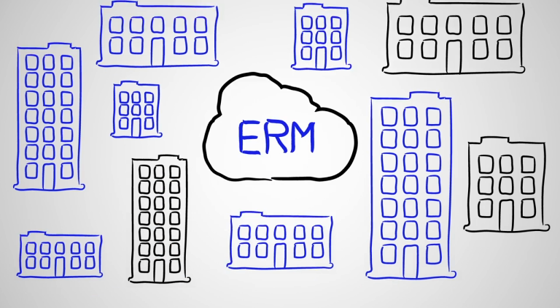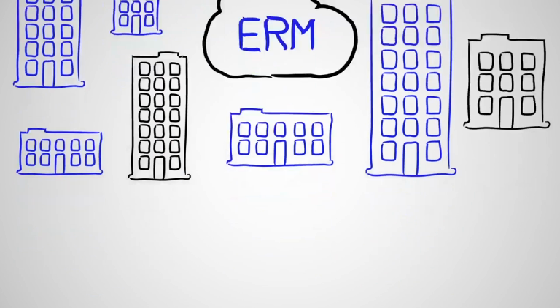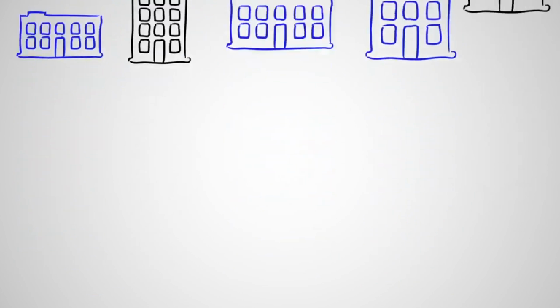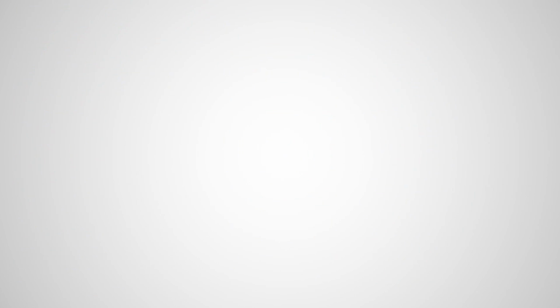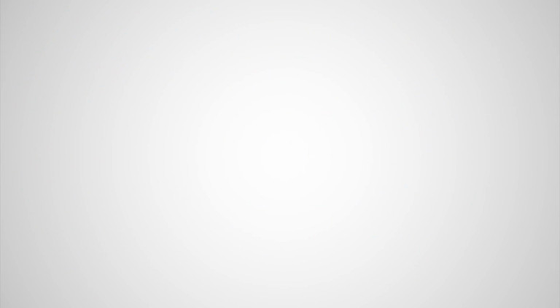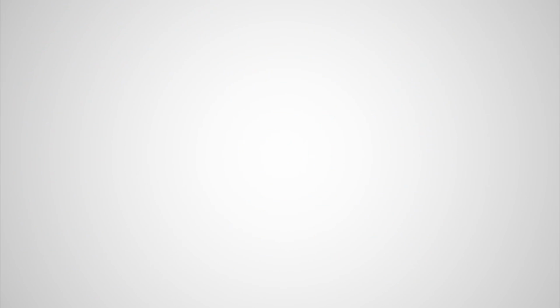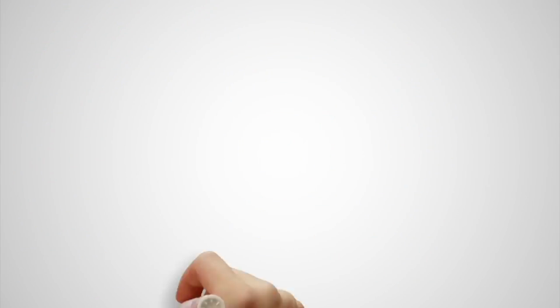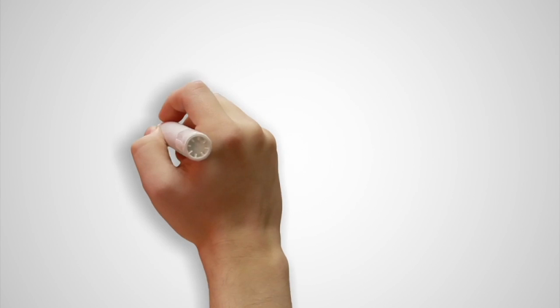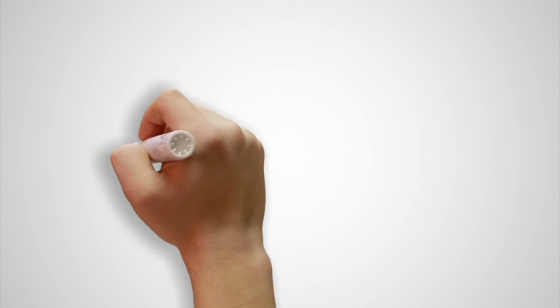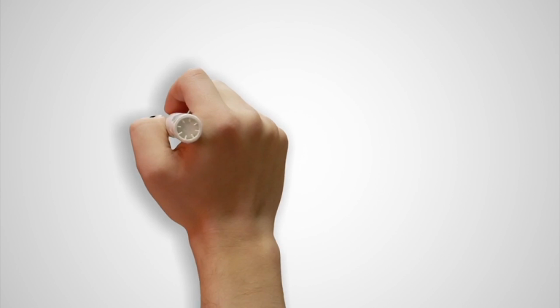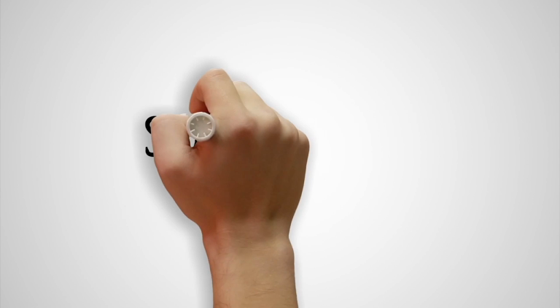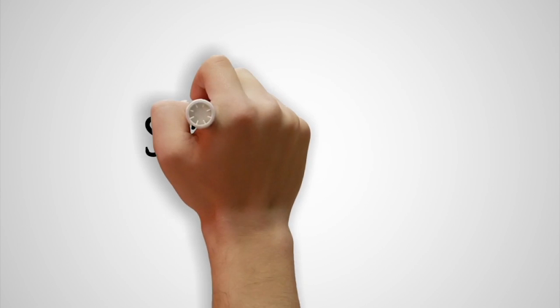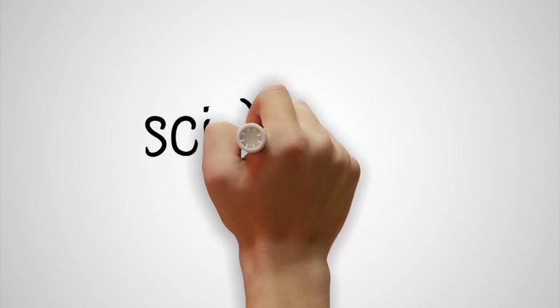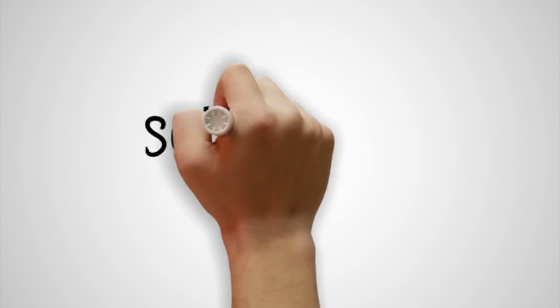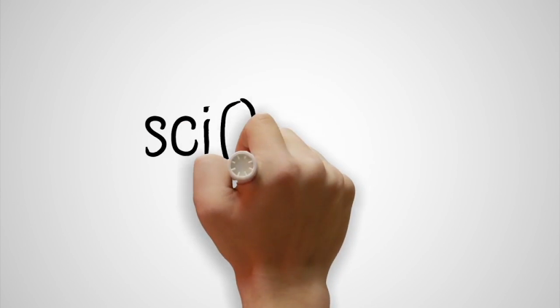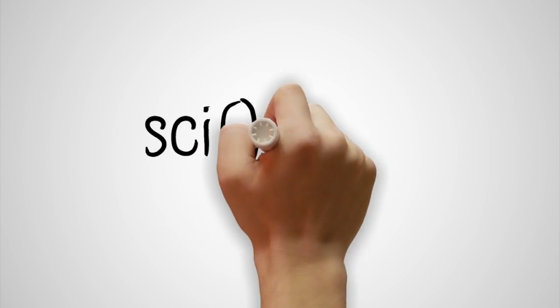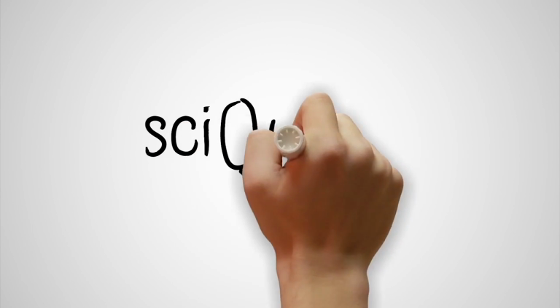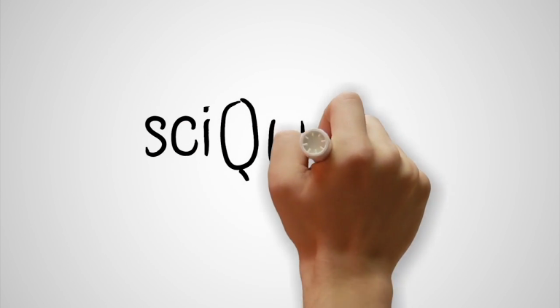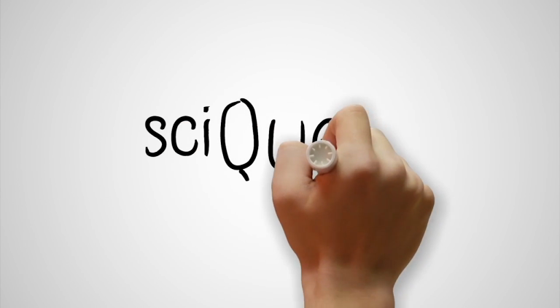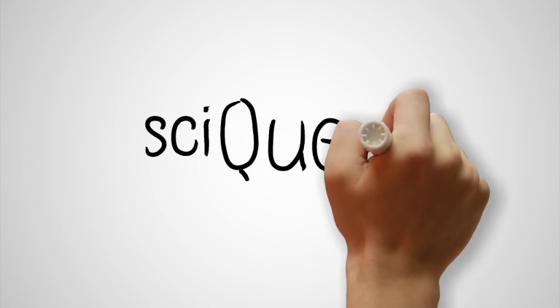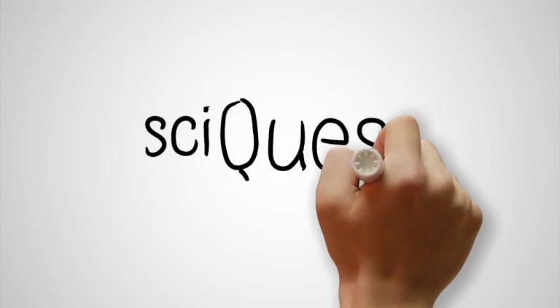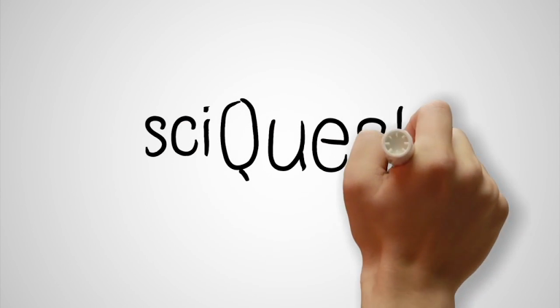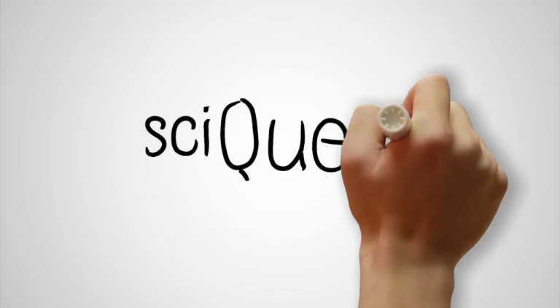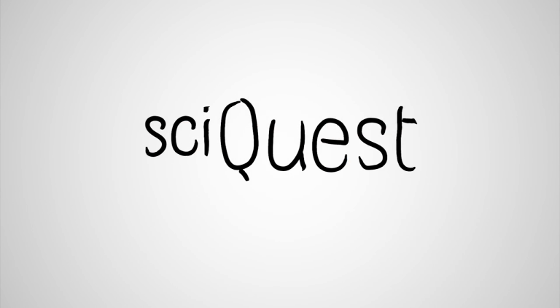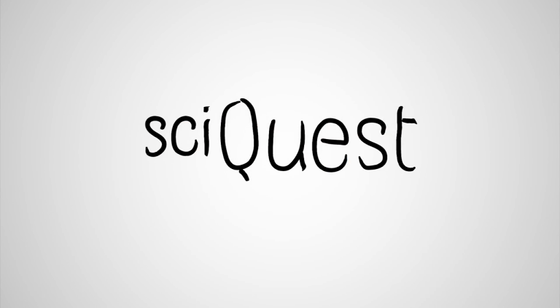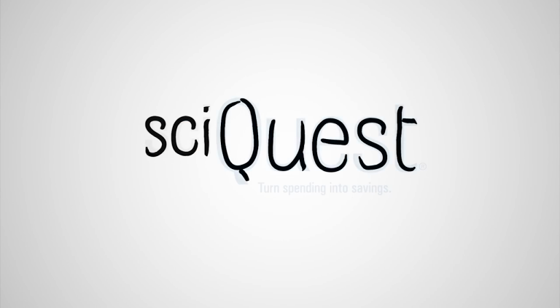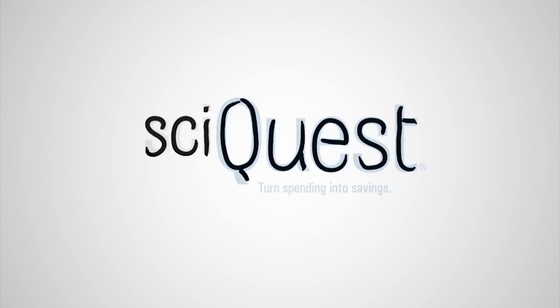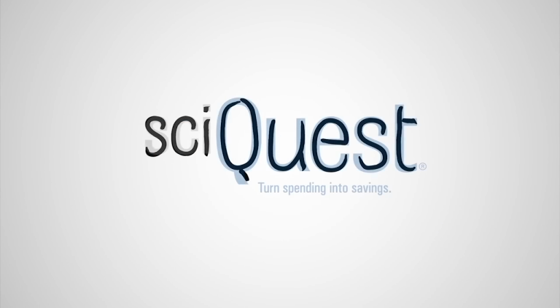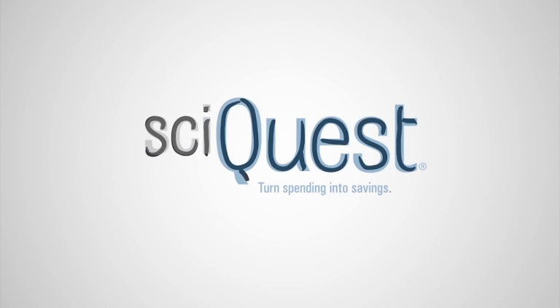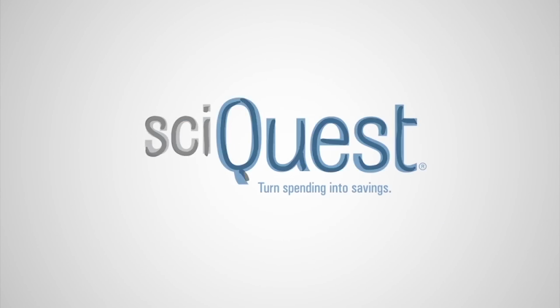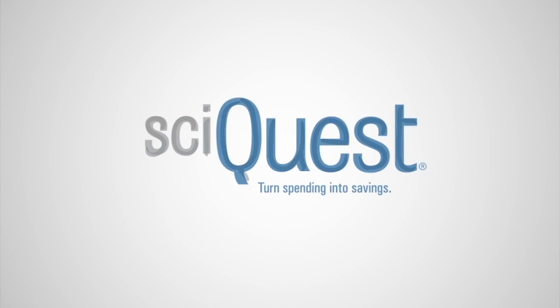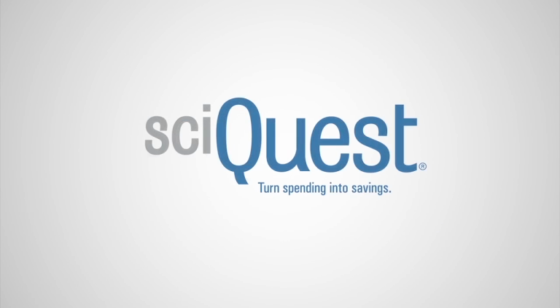Learn more and turn spending into savings at SyQuest.com.